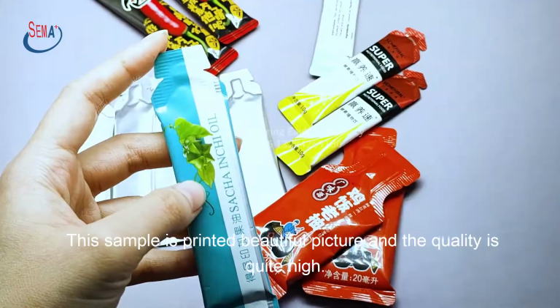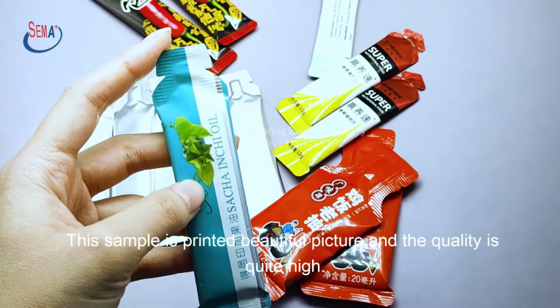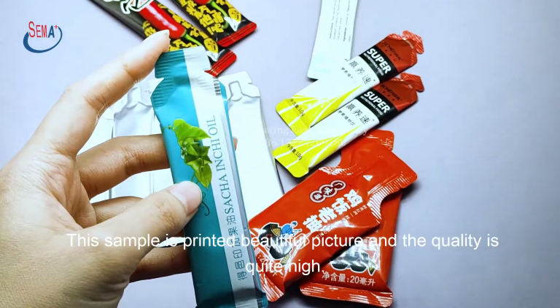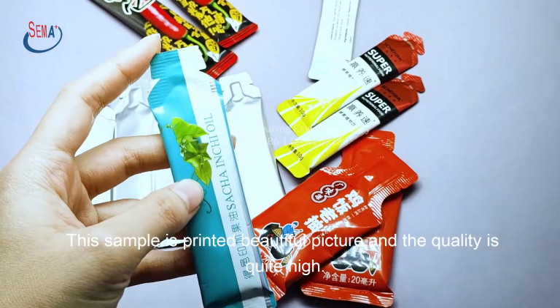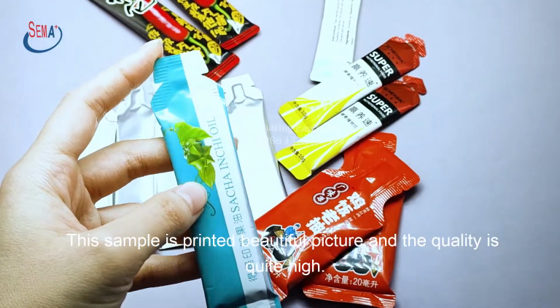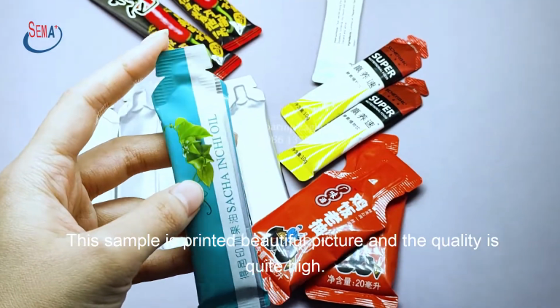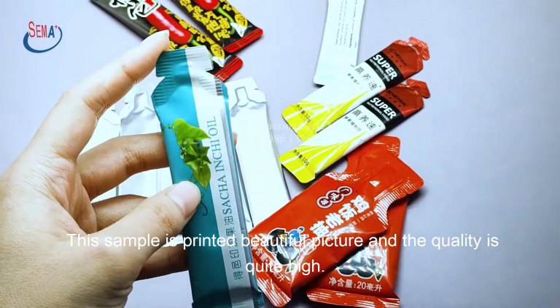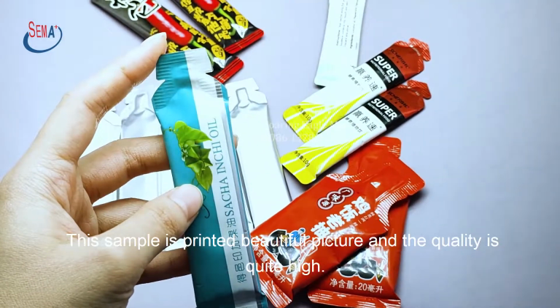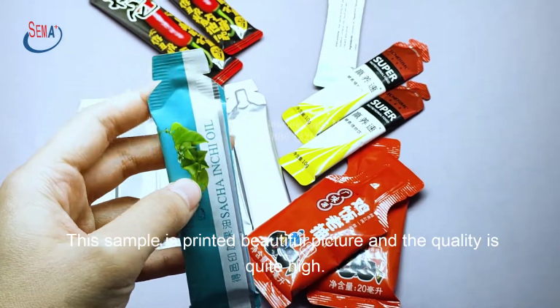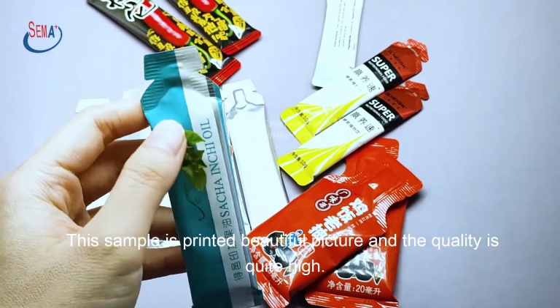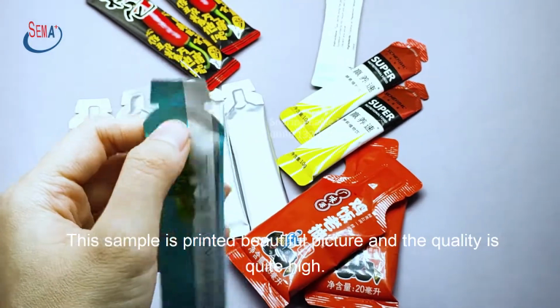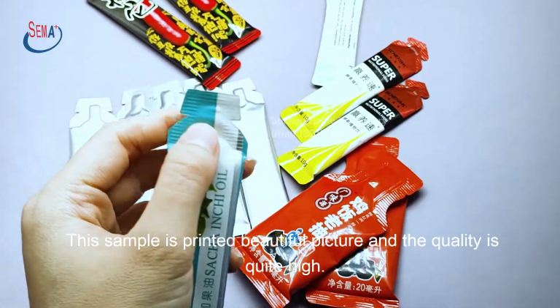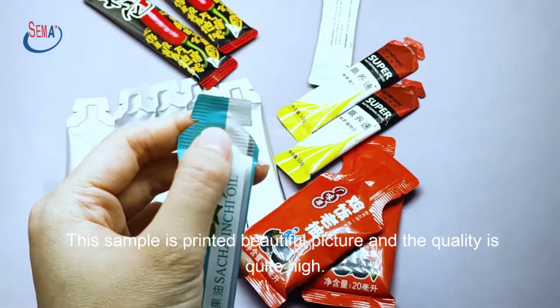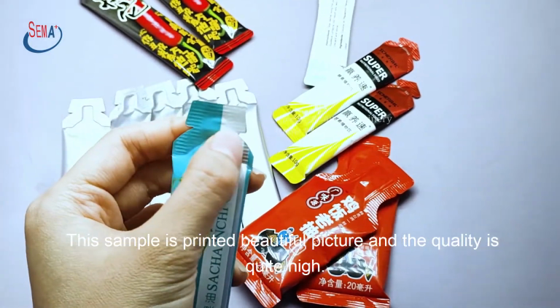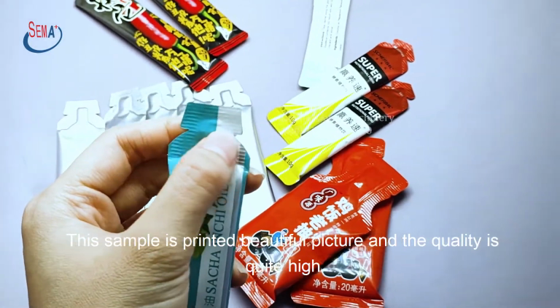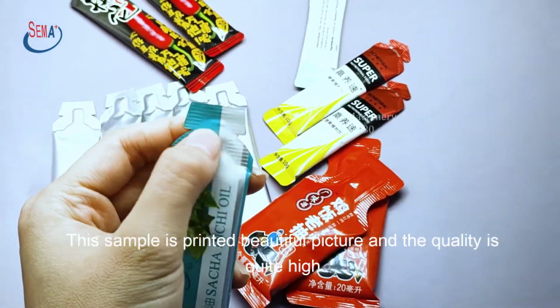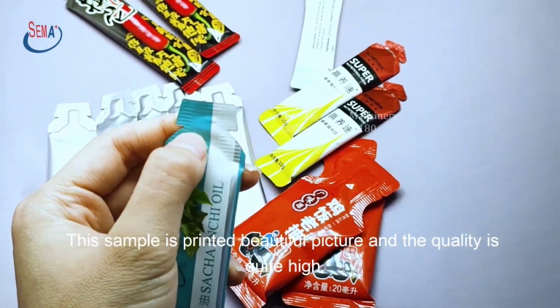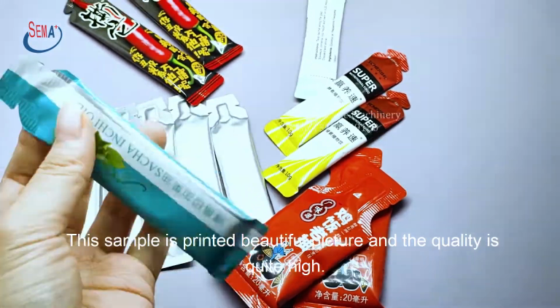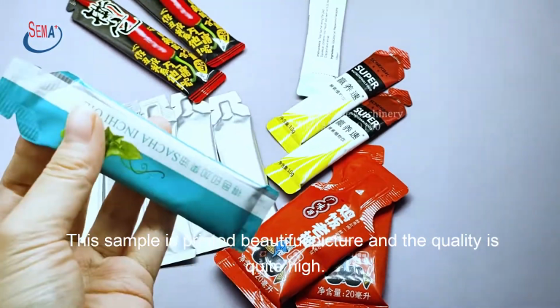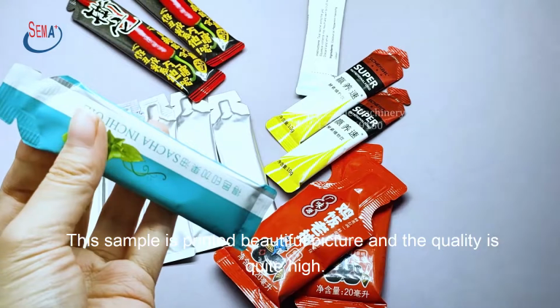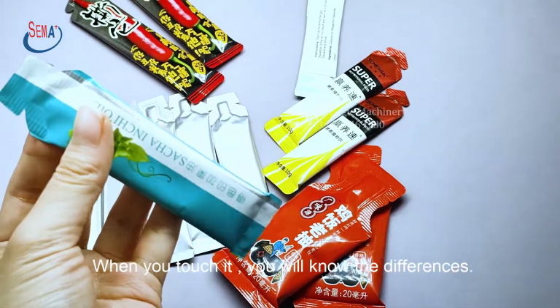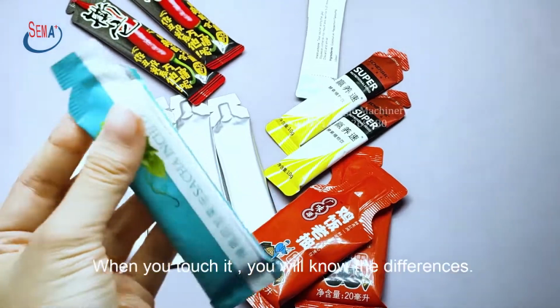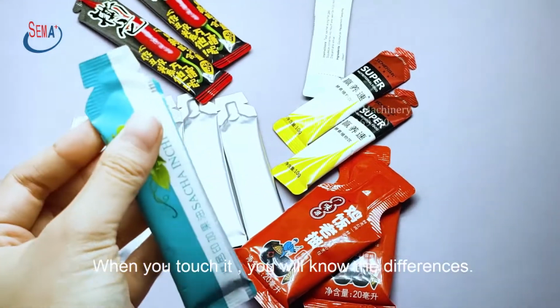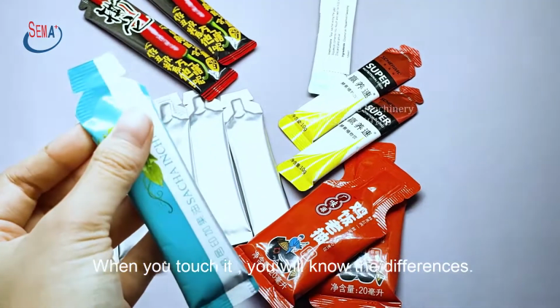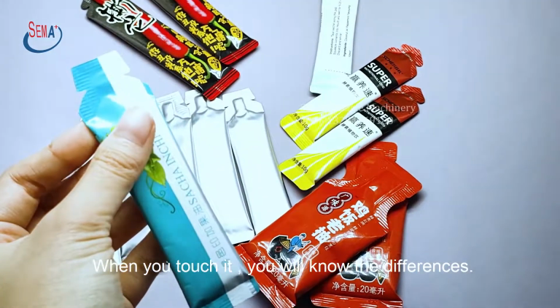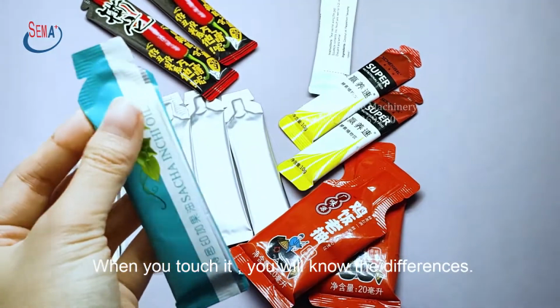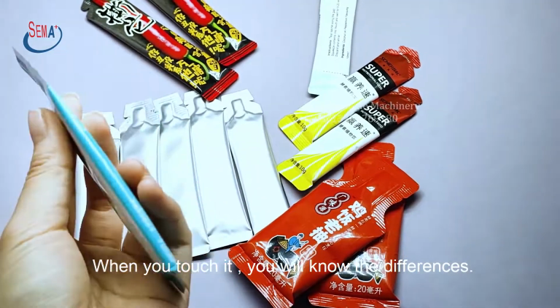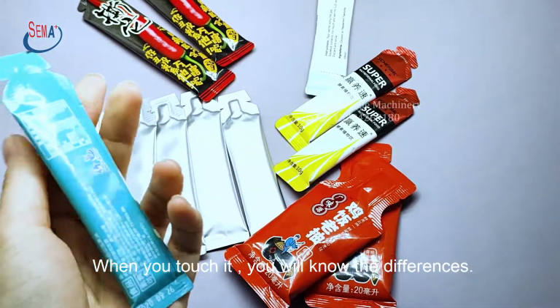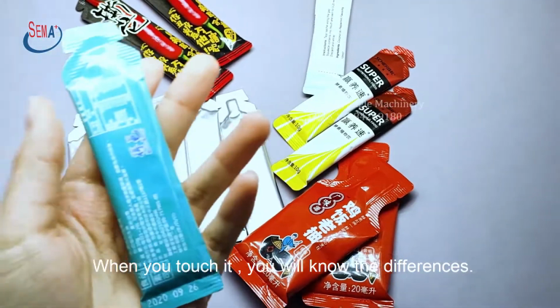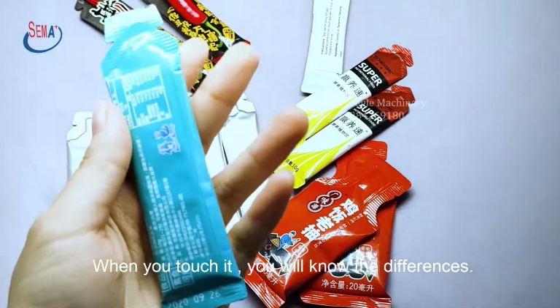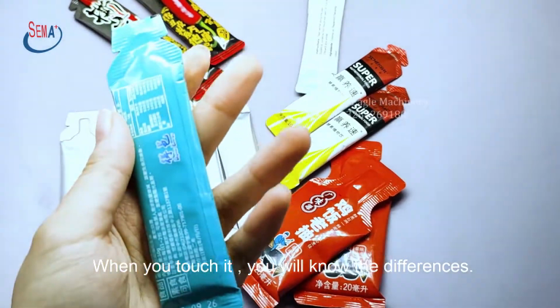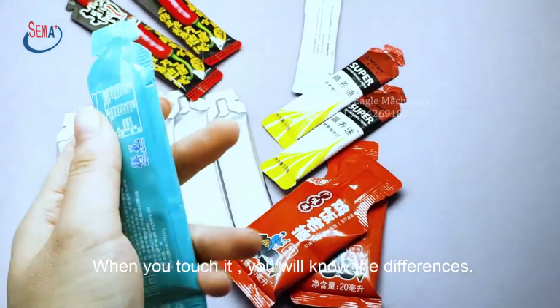The sample is printed with a beautiful picture and the quality is quite high. When you touch it, you will know the differences.